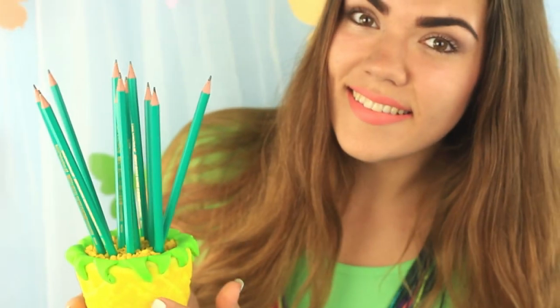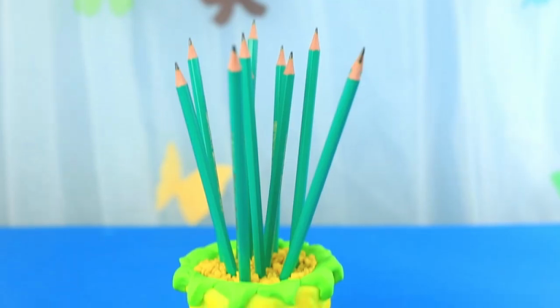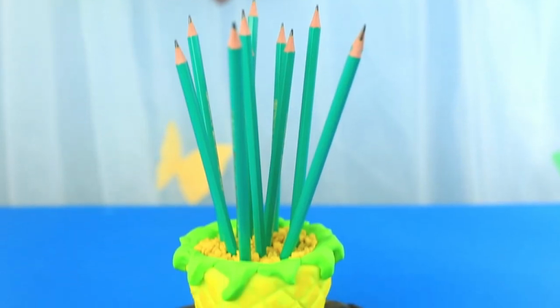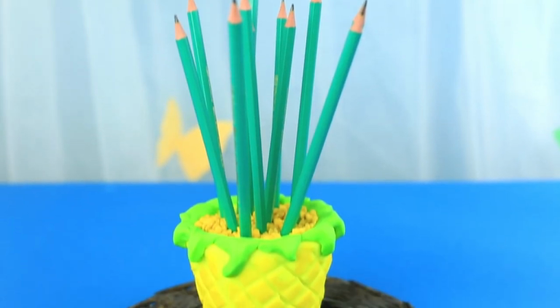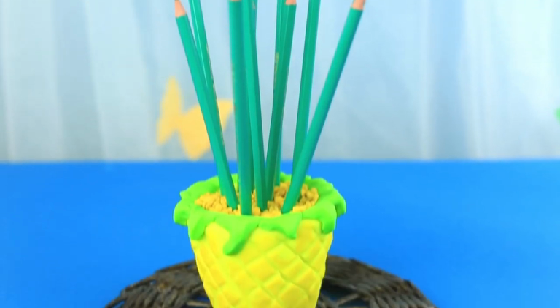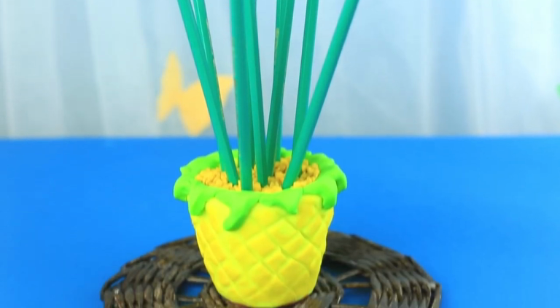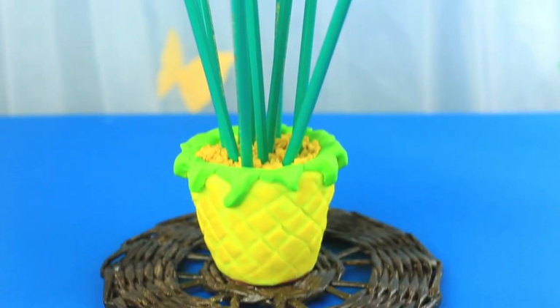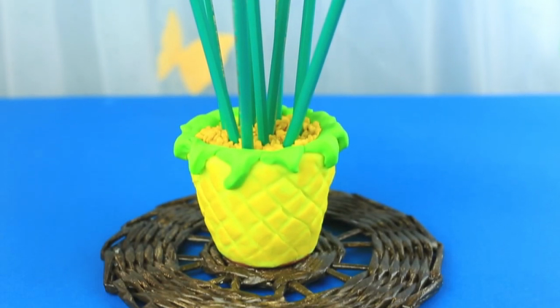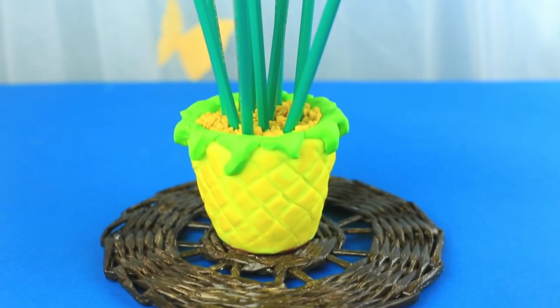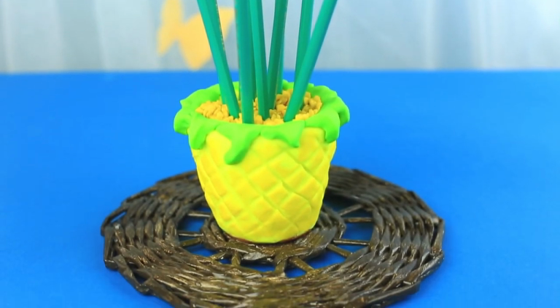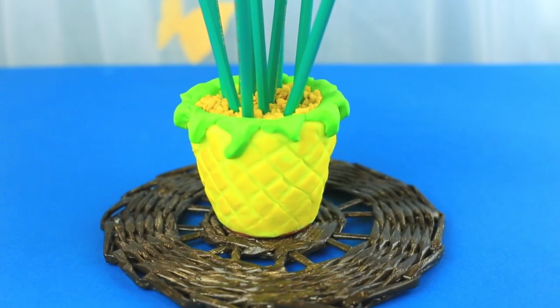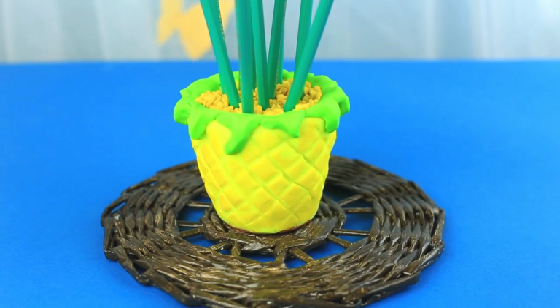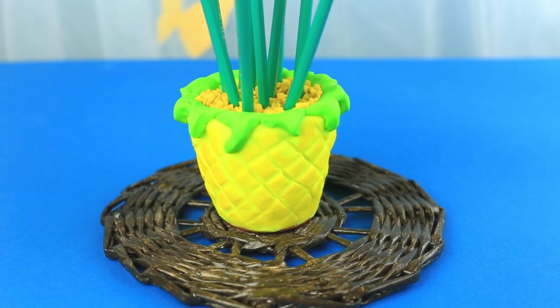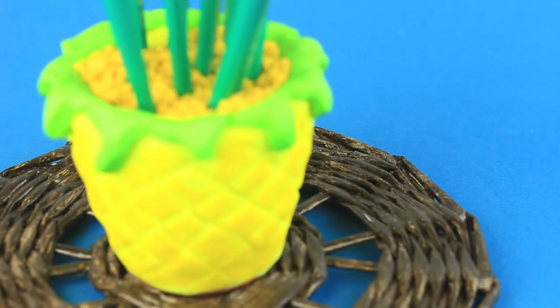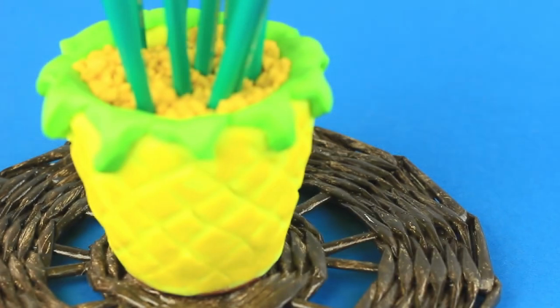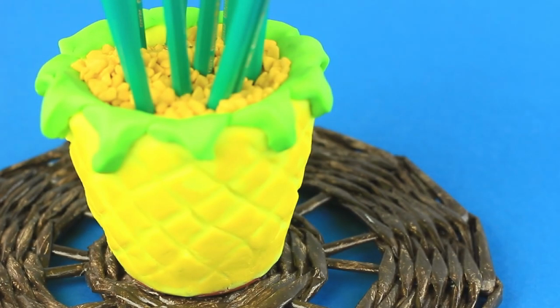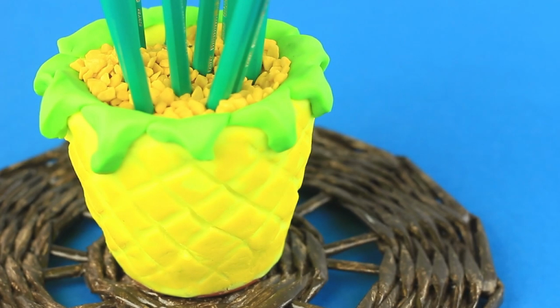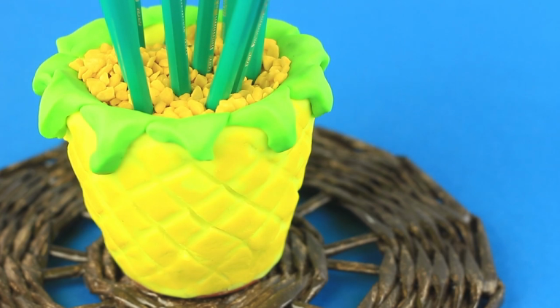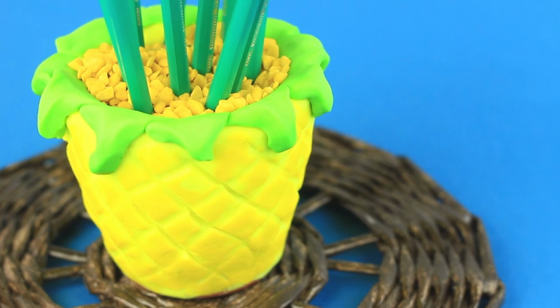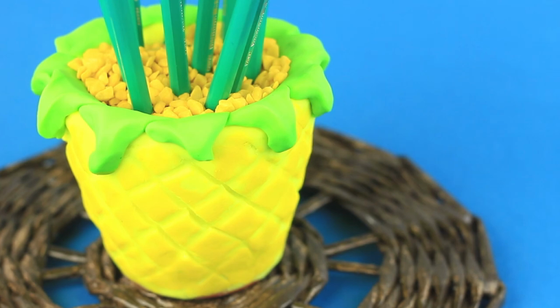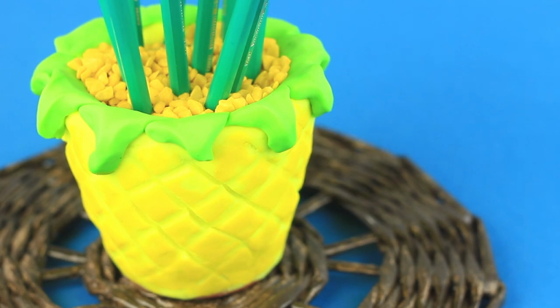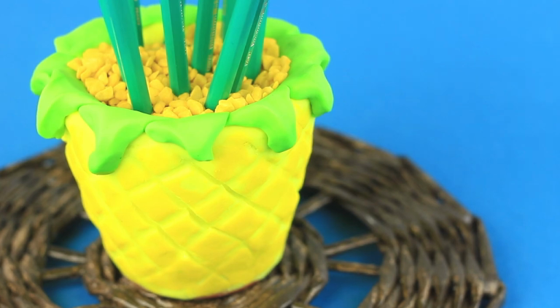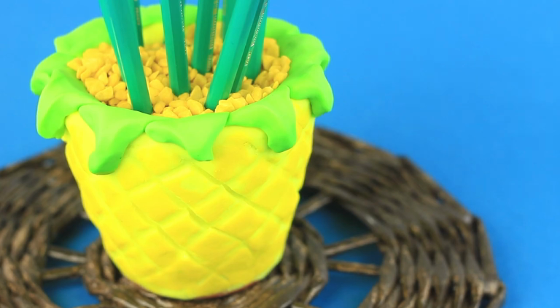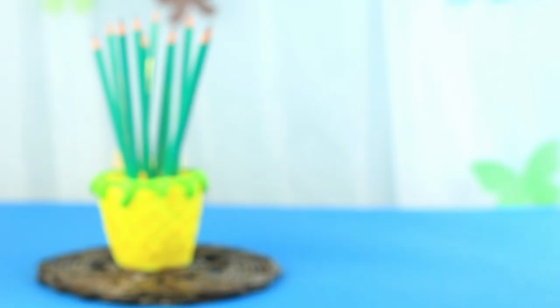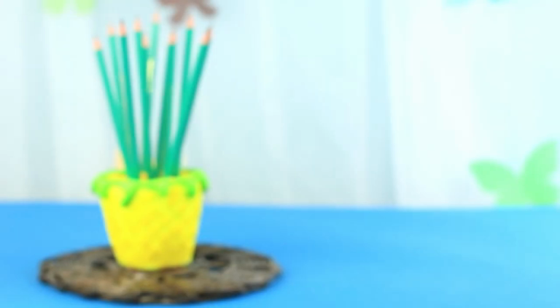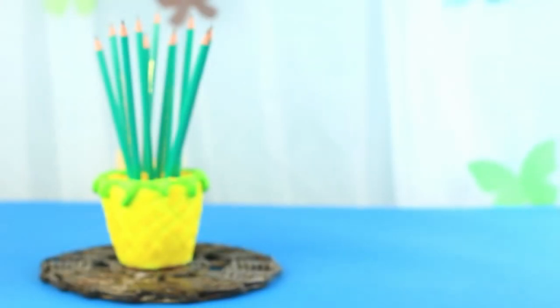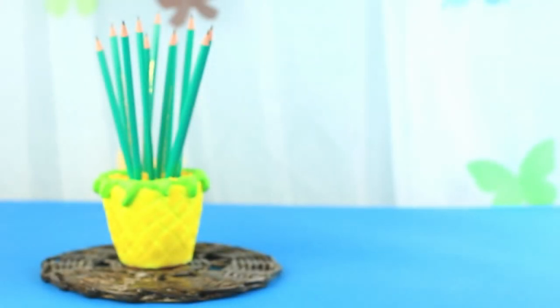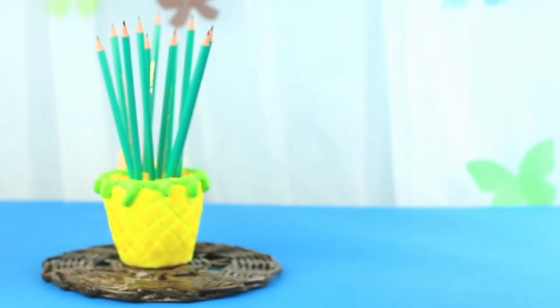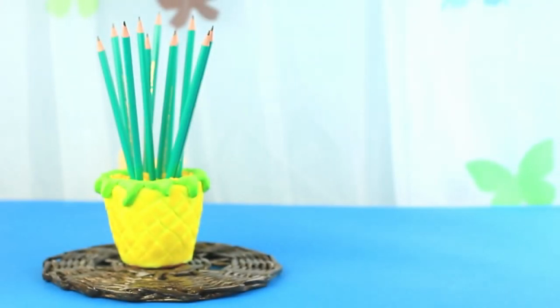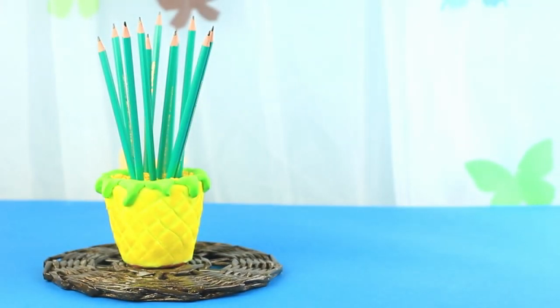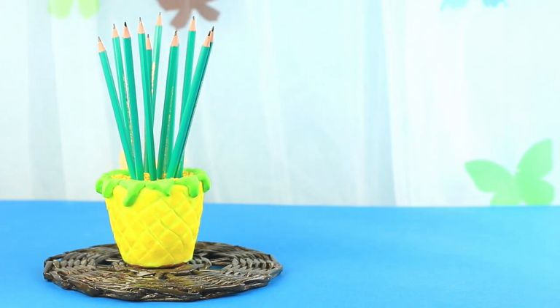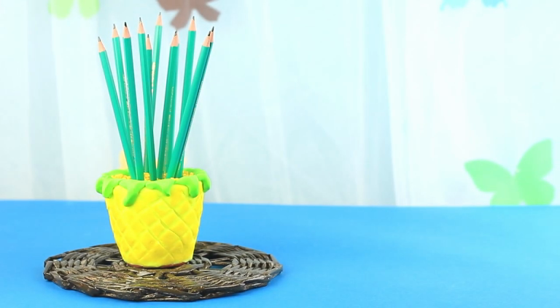In this tutorial, we'll show how to turn a dull flower pot into a cool pineapple pencil holder.